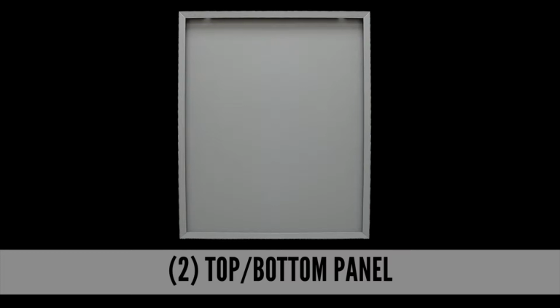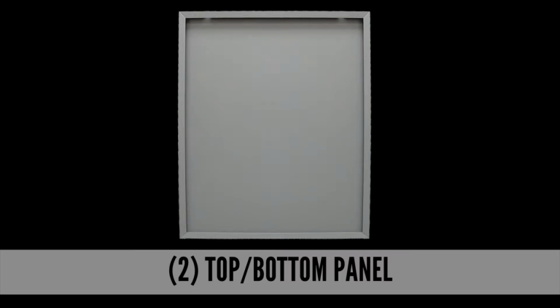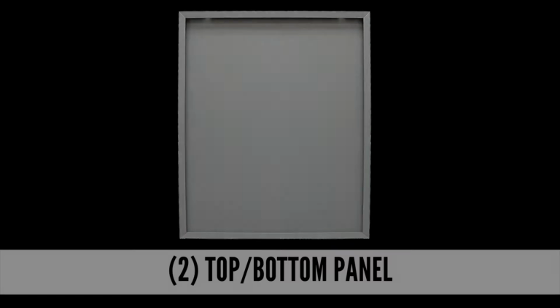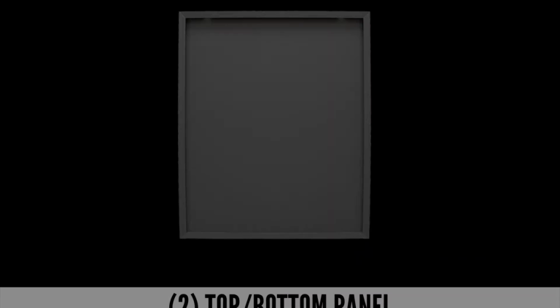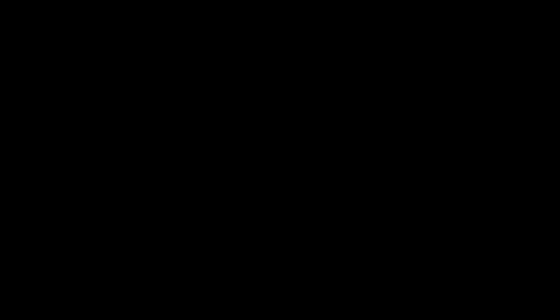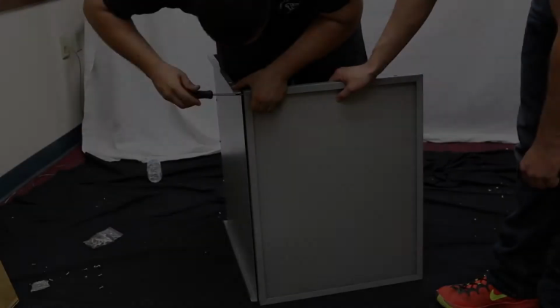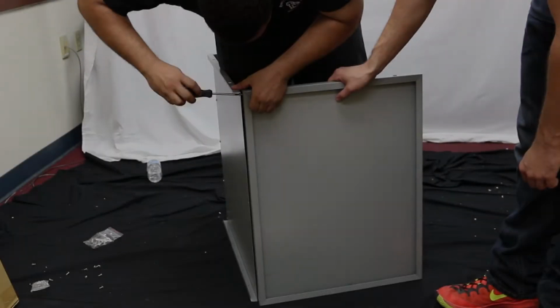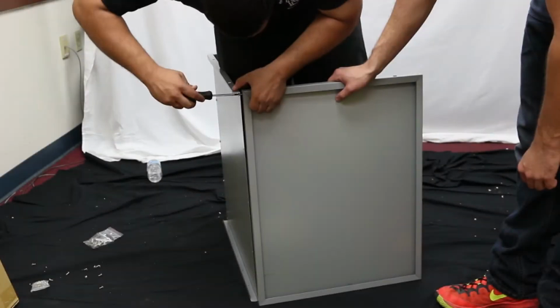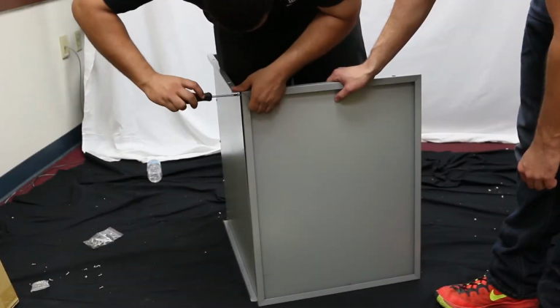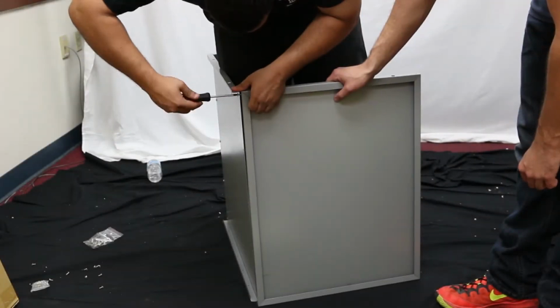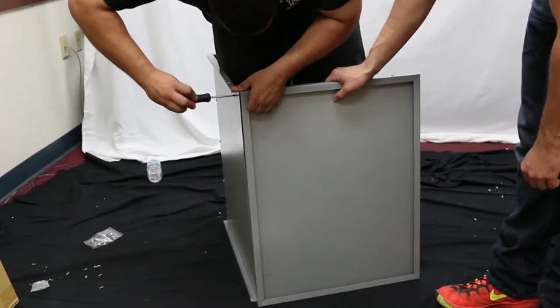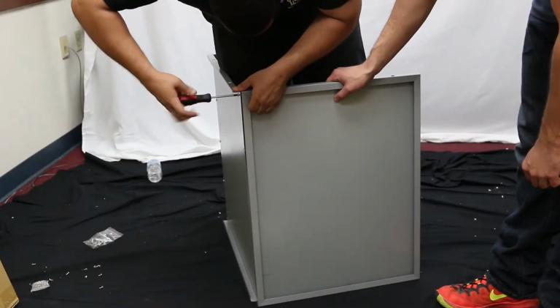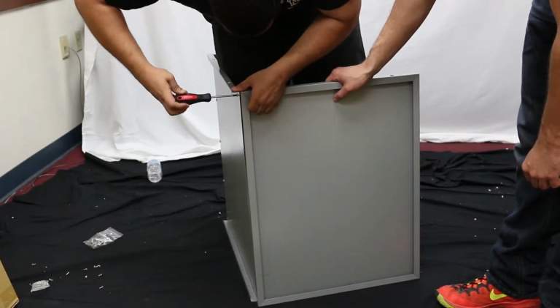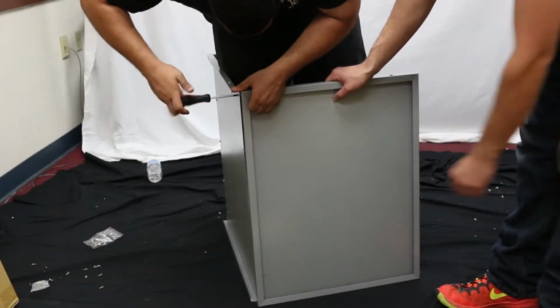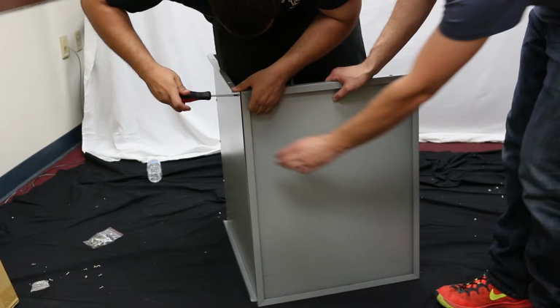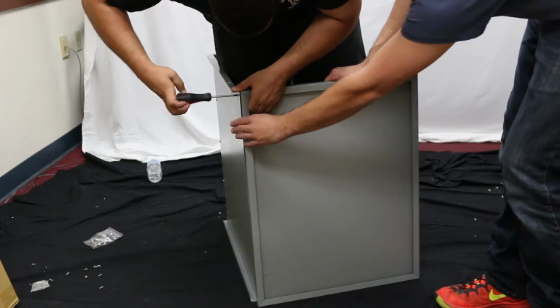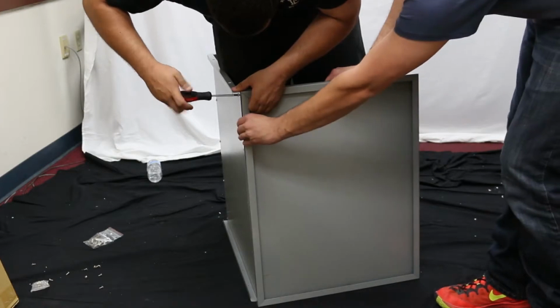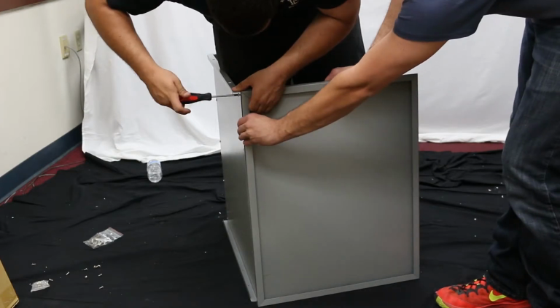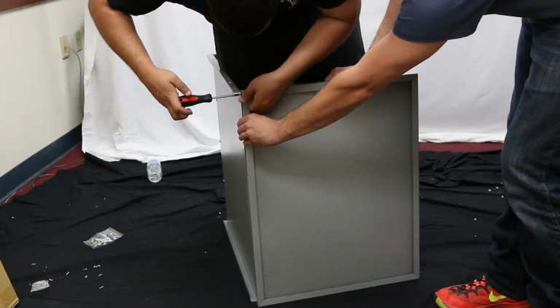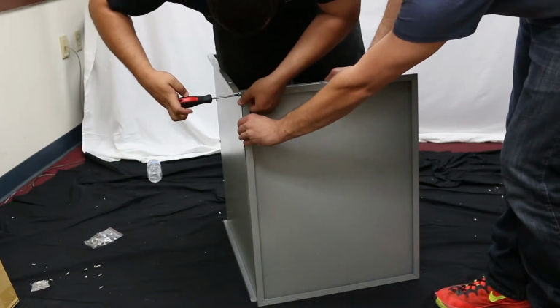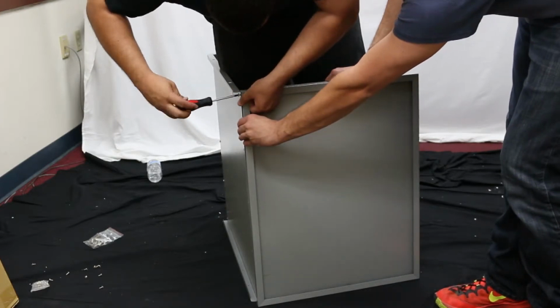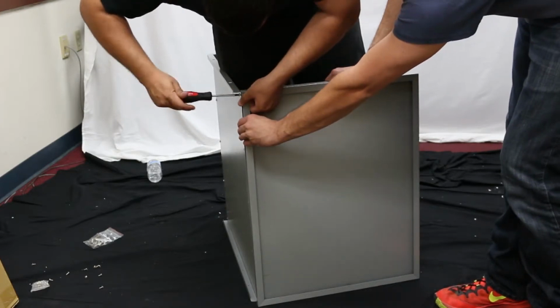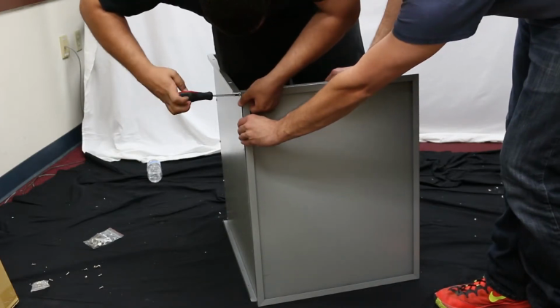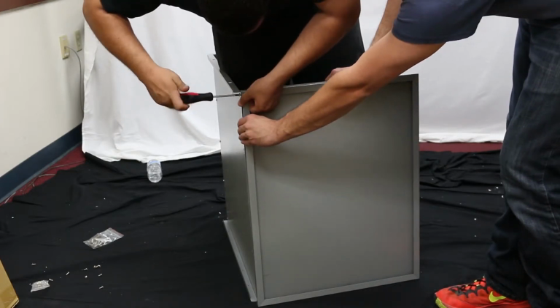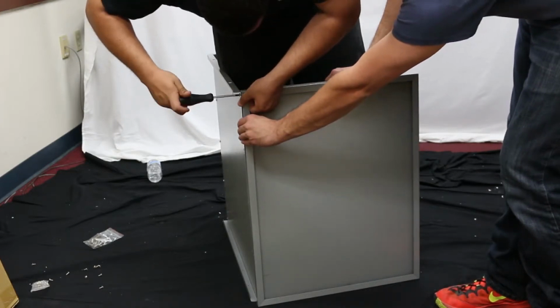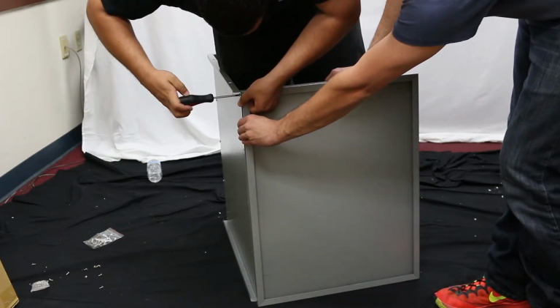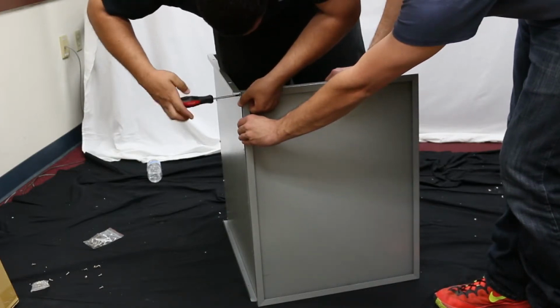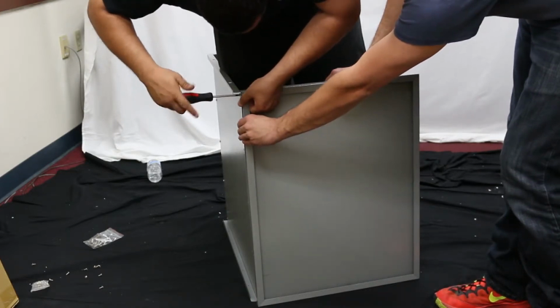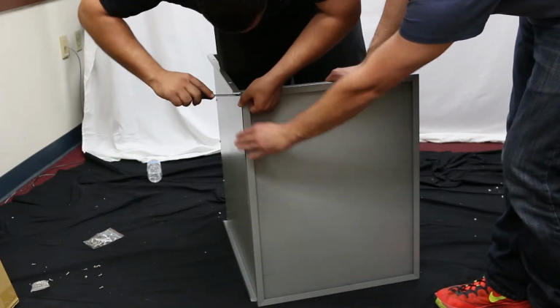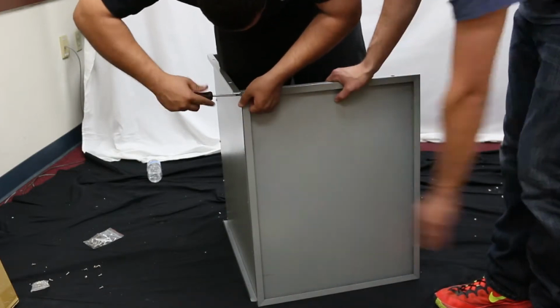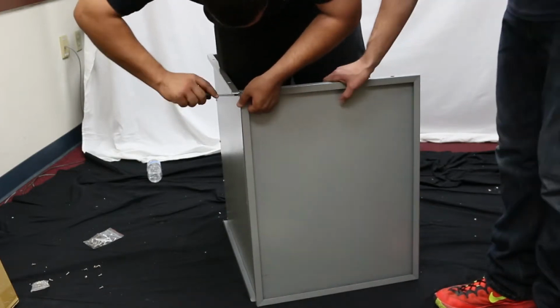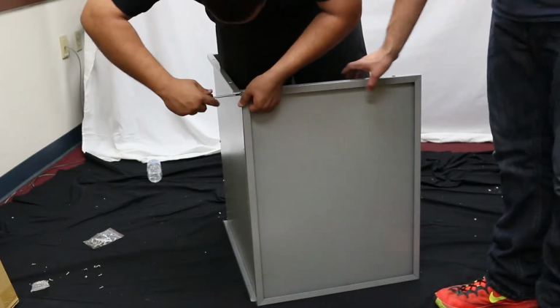Next, assemble the second top or bottom panel to the other two panels, again making sure the flanges are facing out and the large holes are facing the same direction as the other two panels.